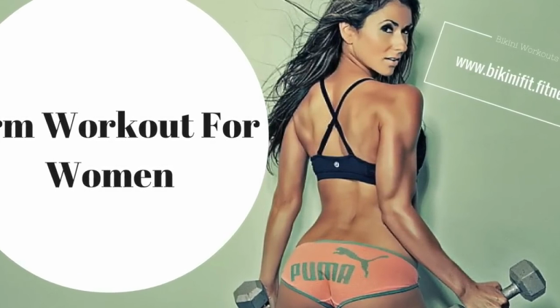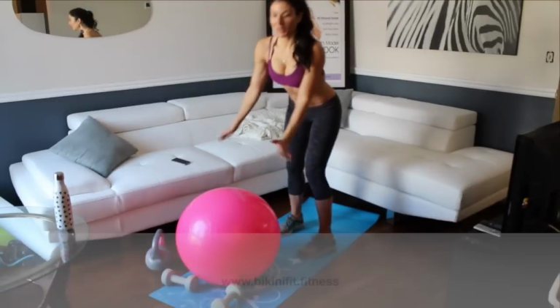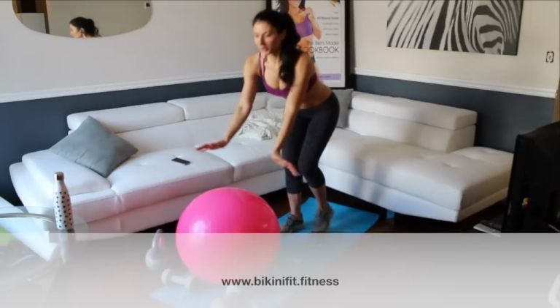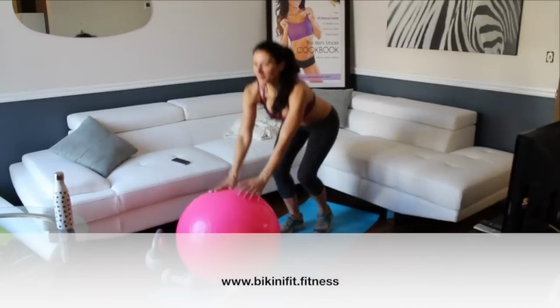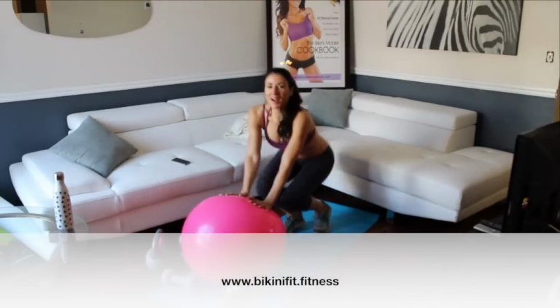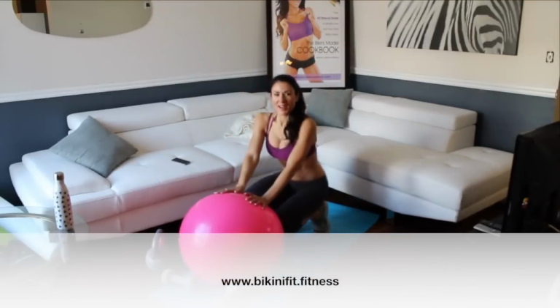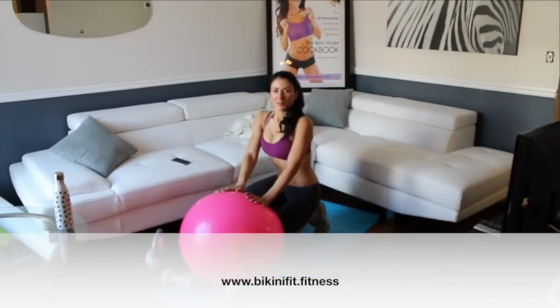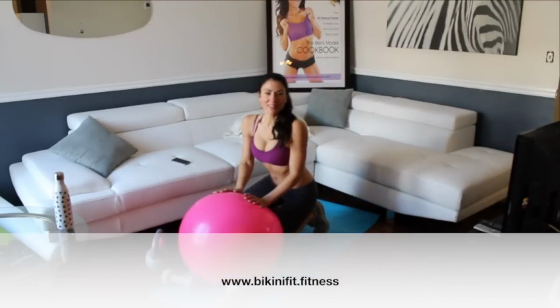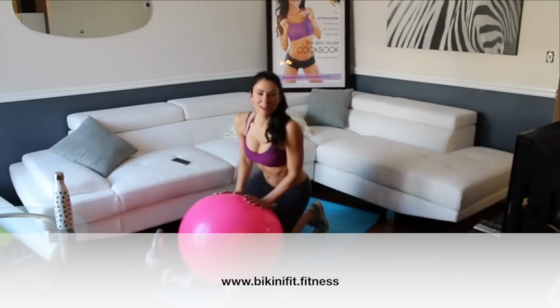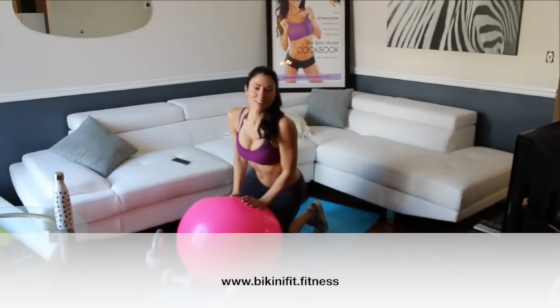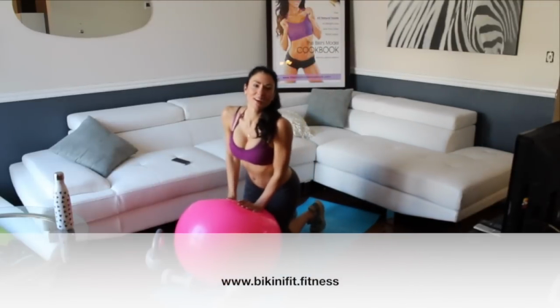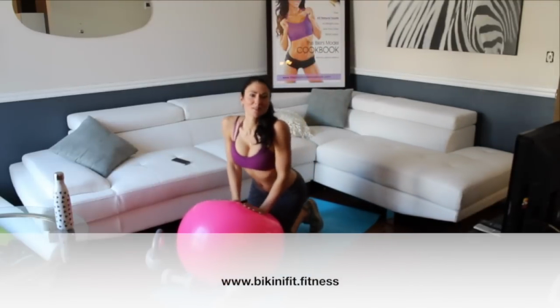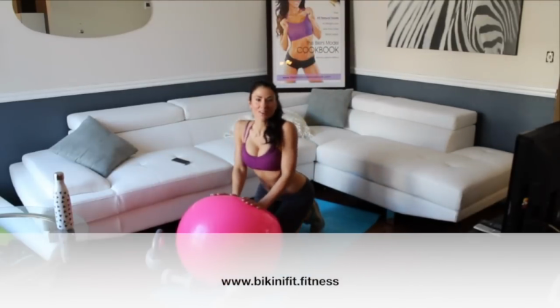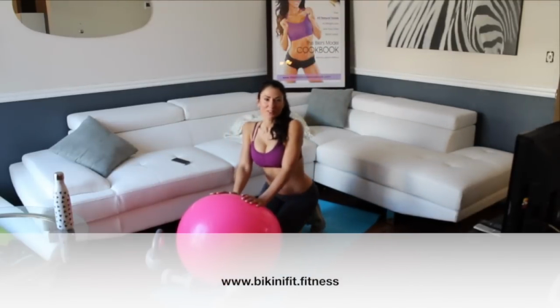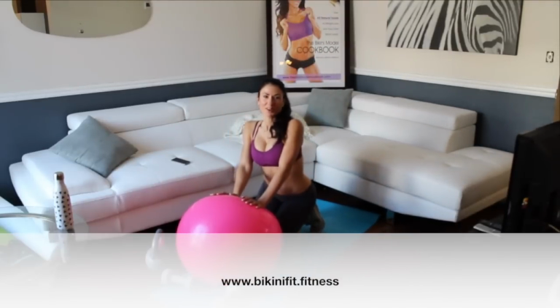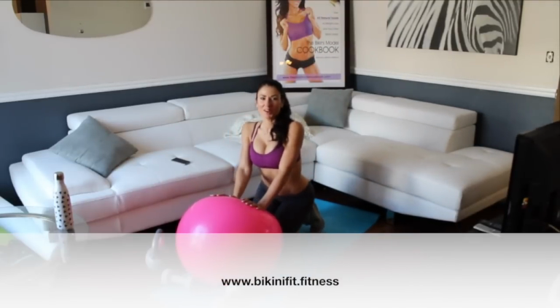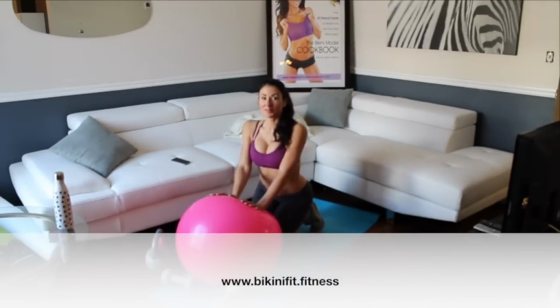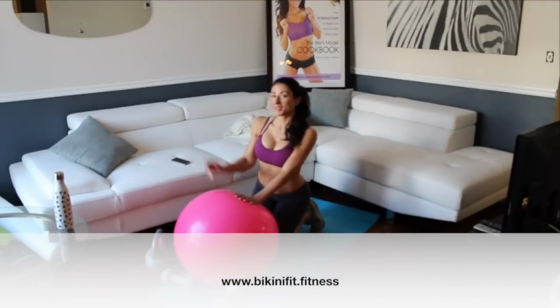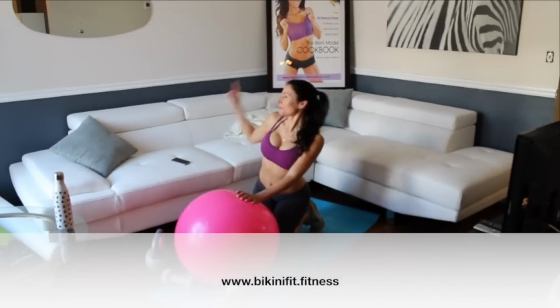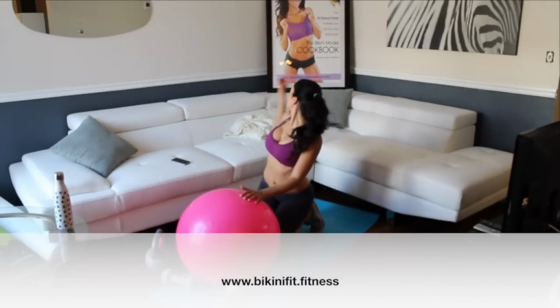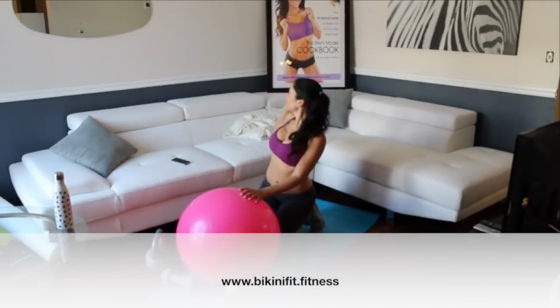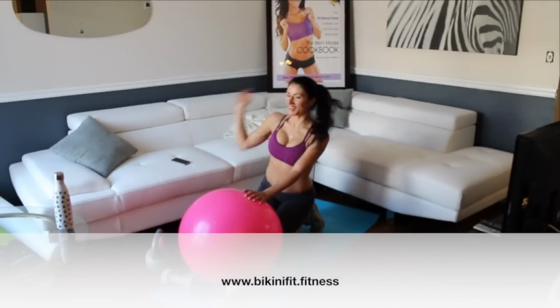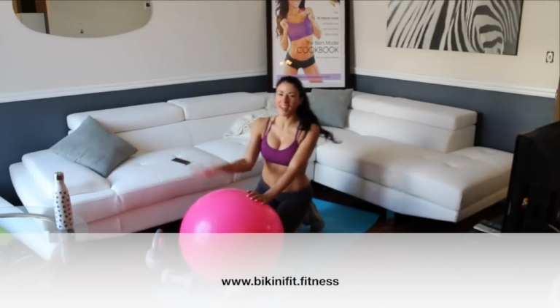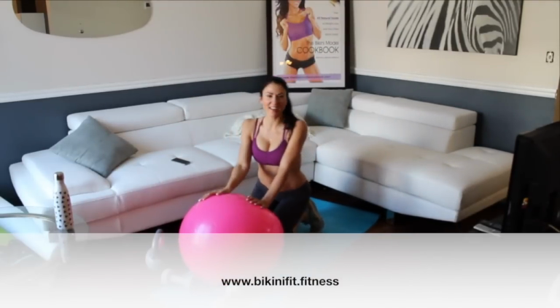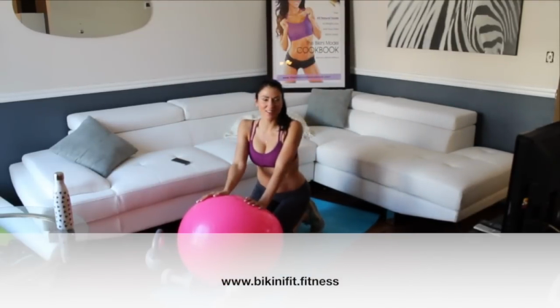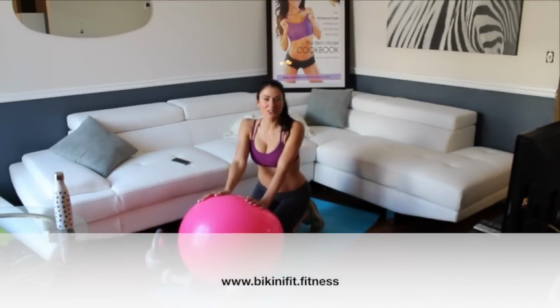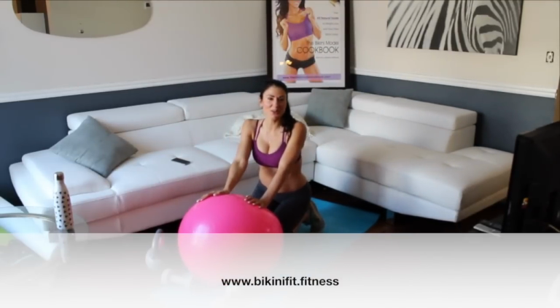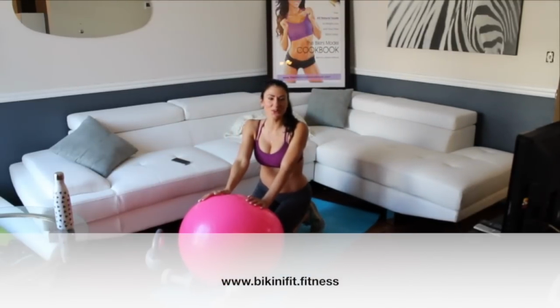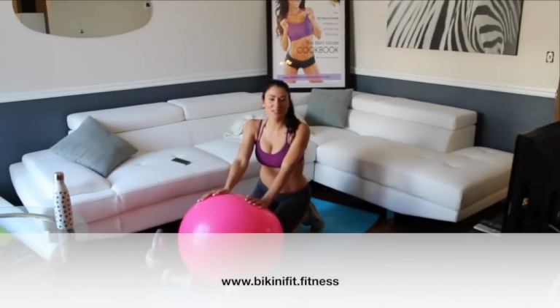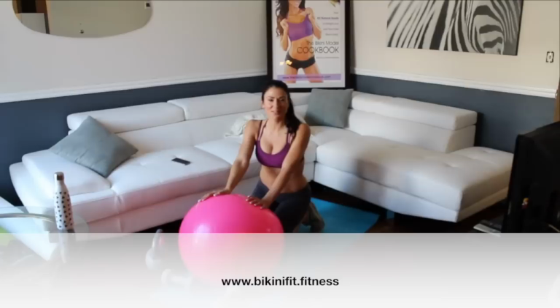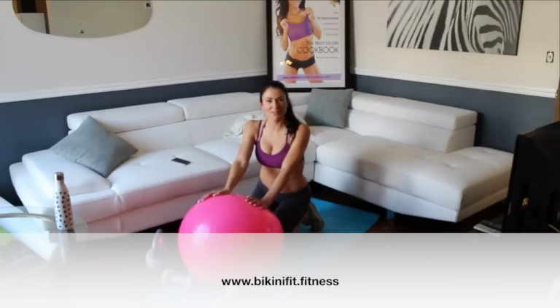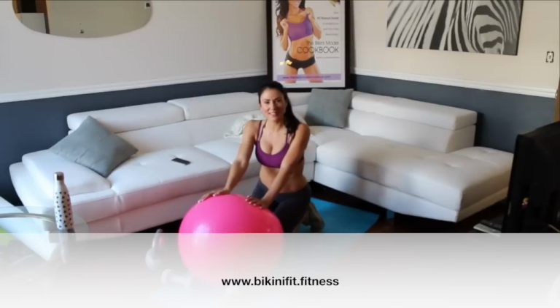Hello, I am Kathleen Heffernan. I'm the author of the Bikini Mall cookbook and also the owner of Bikini Fit Fitness.